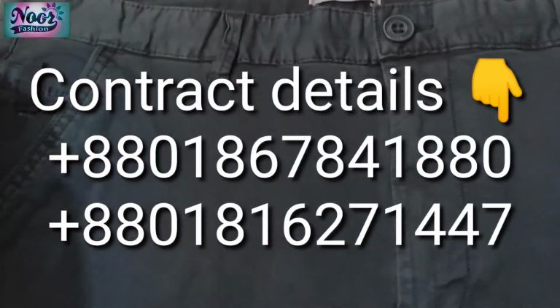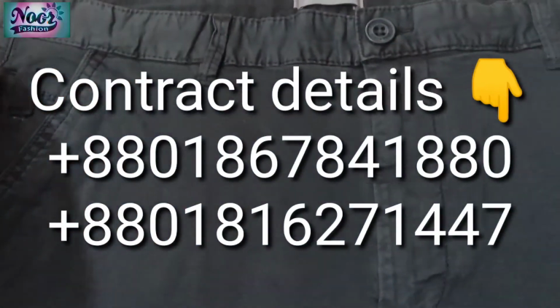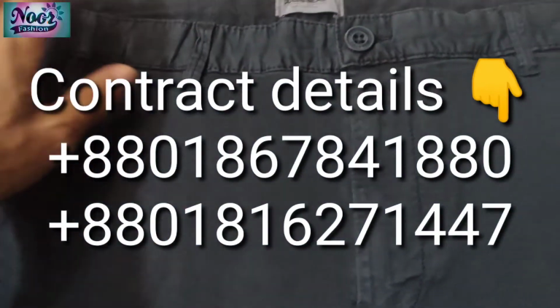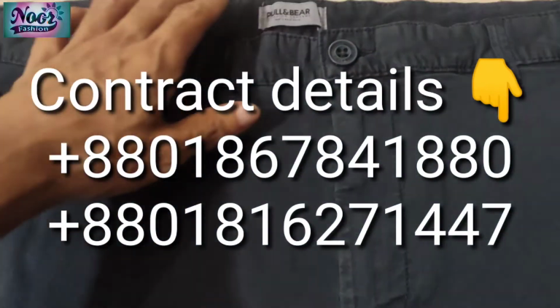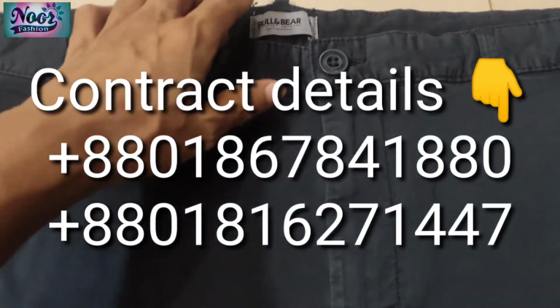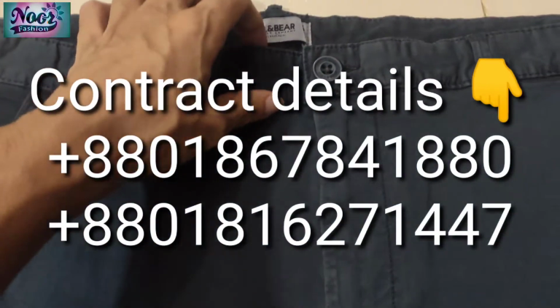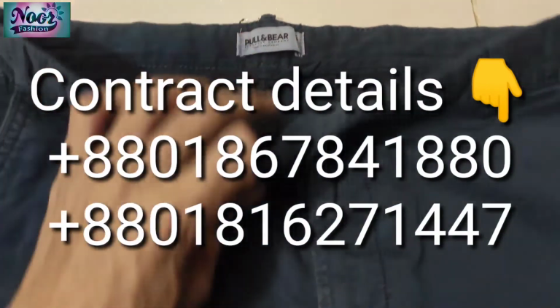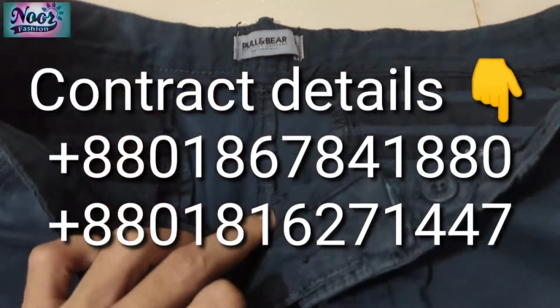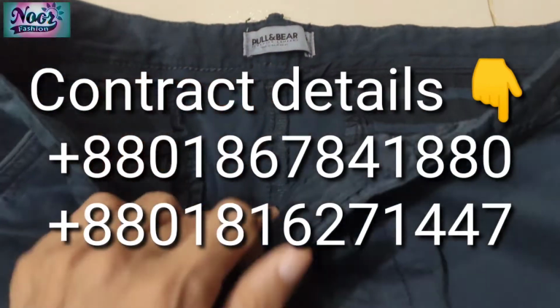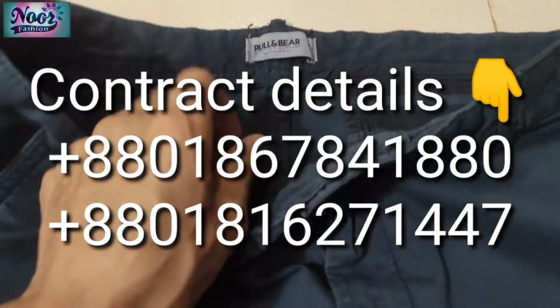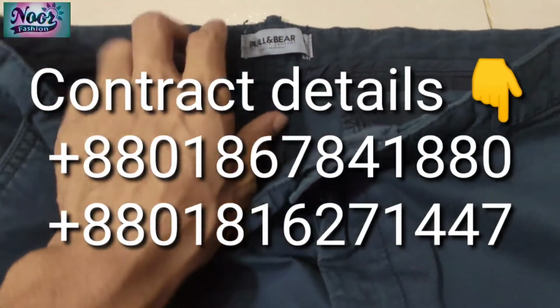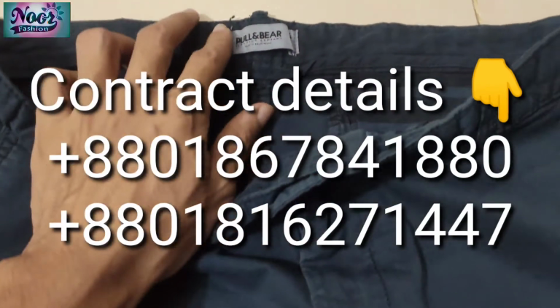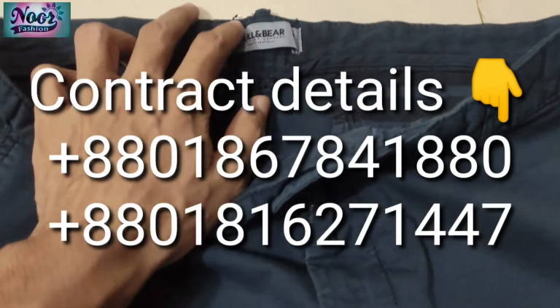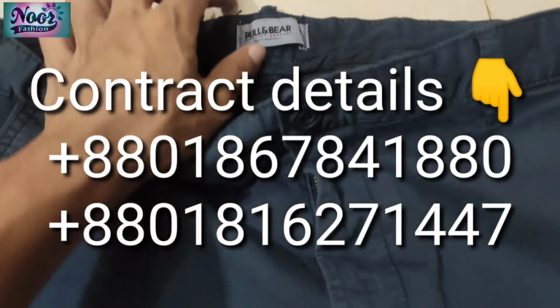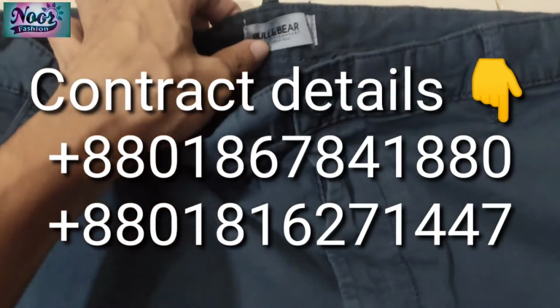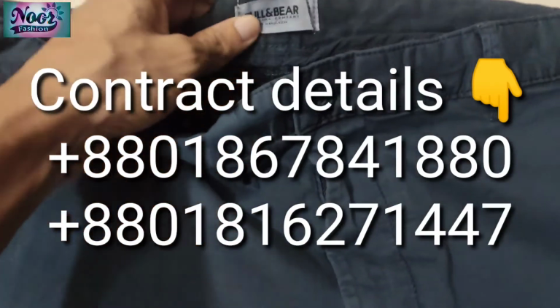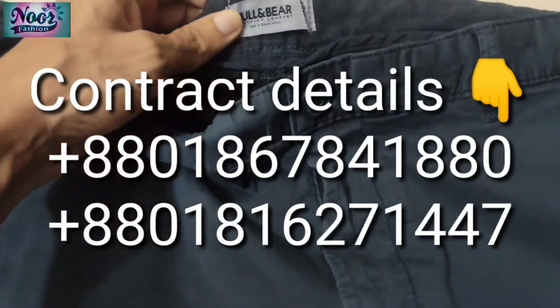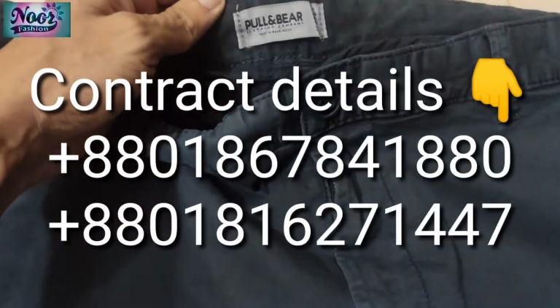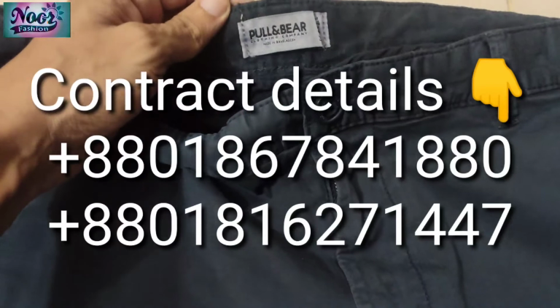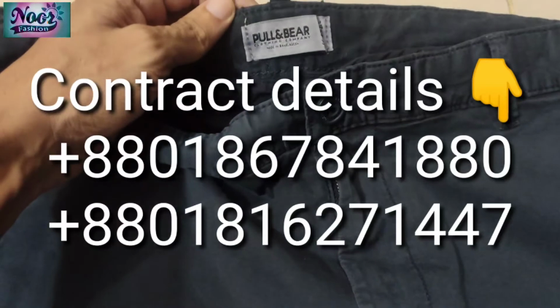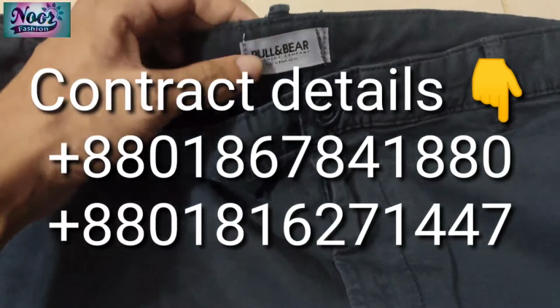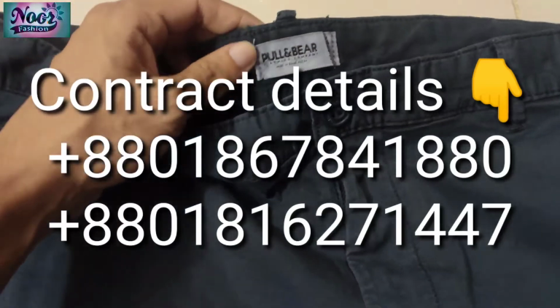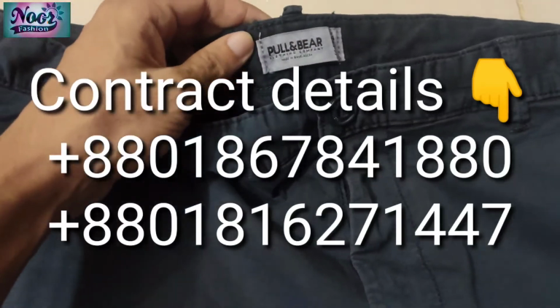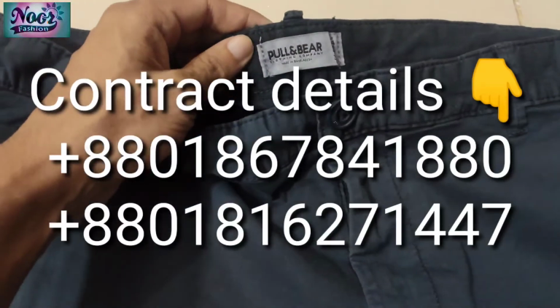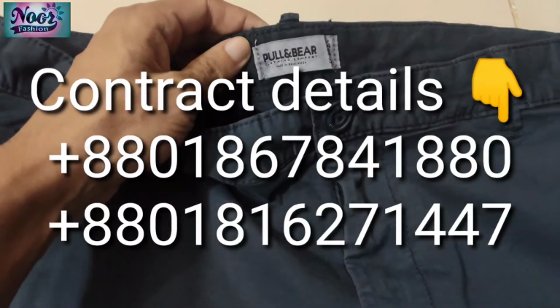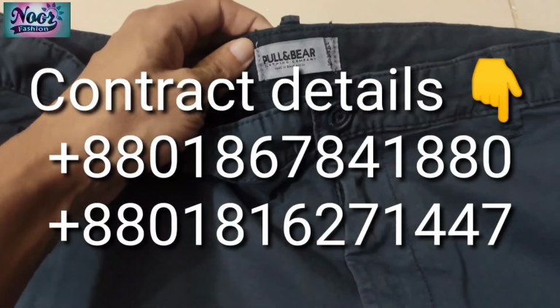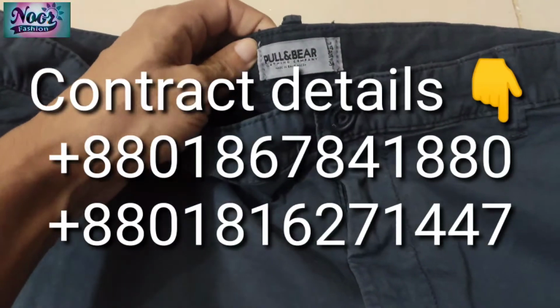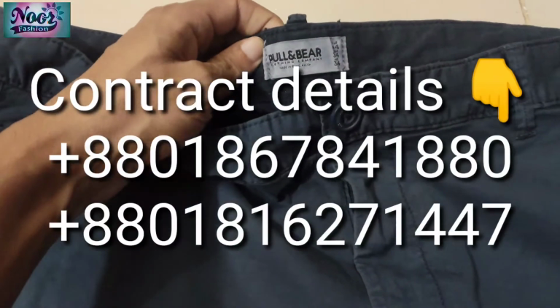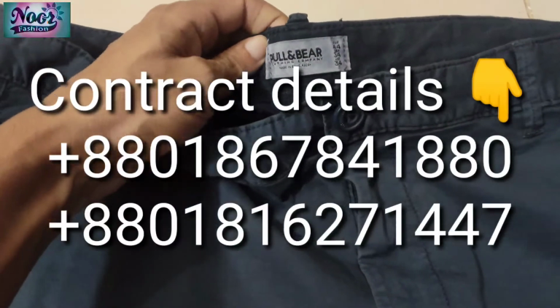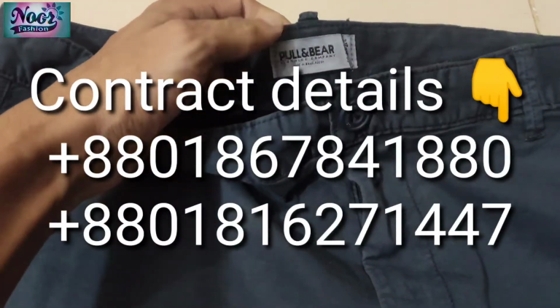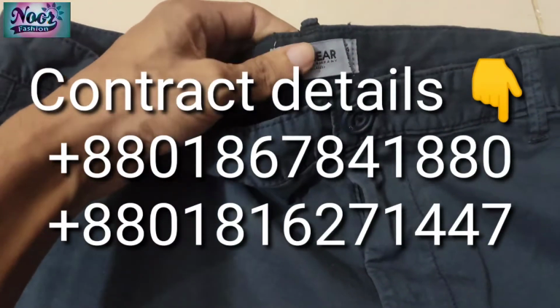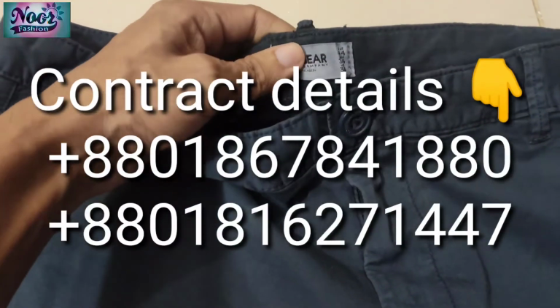We check the label. This is the label — Pullen Beer.